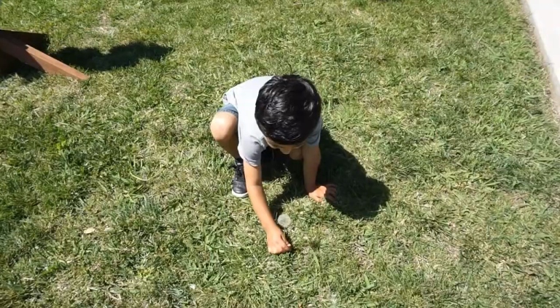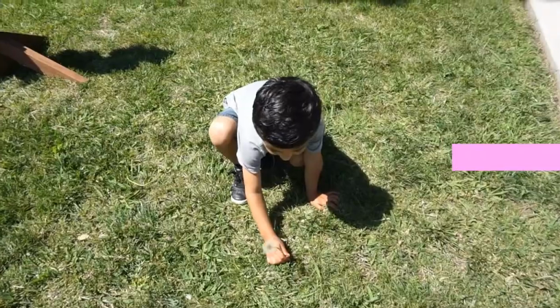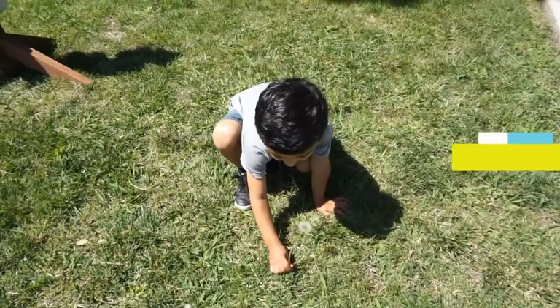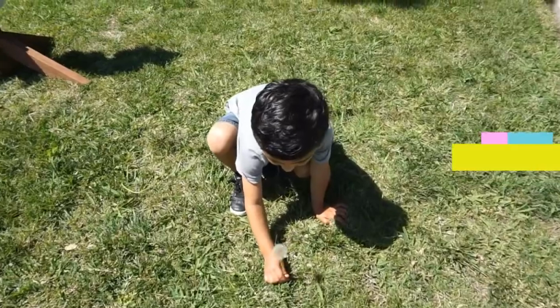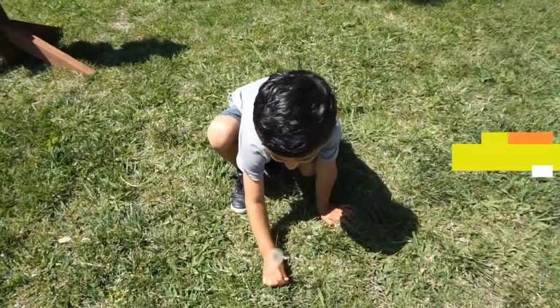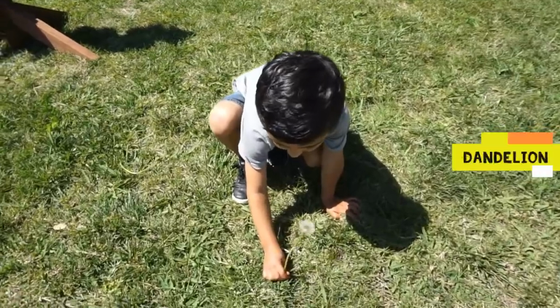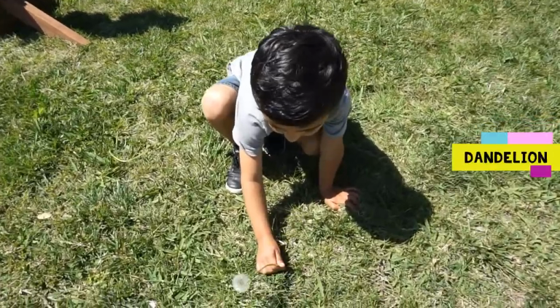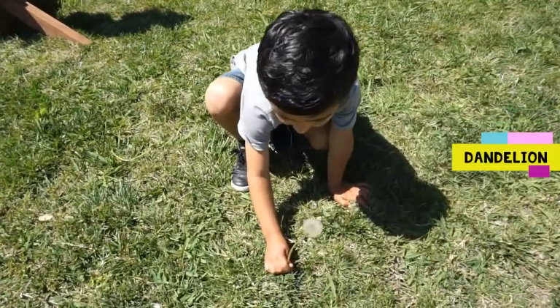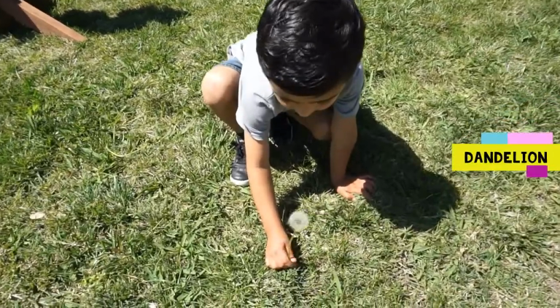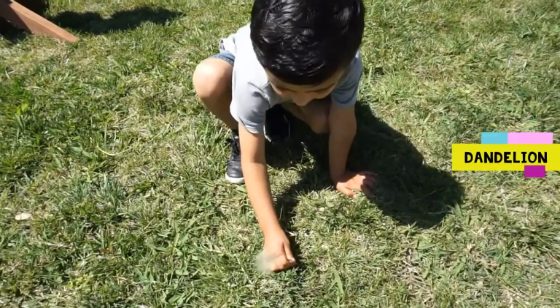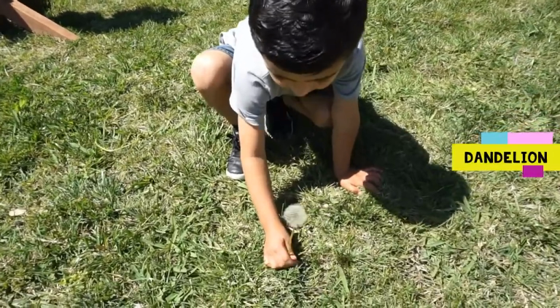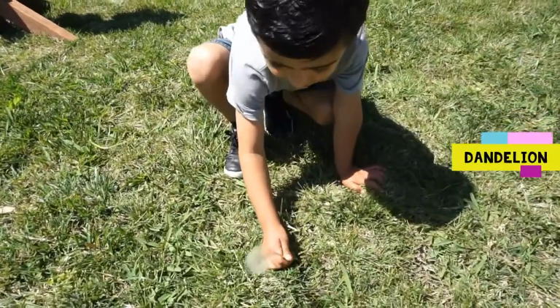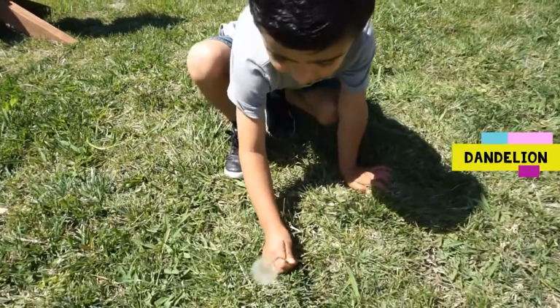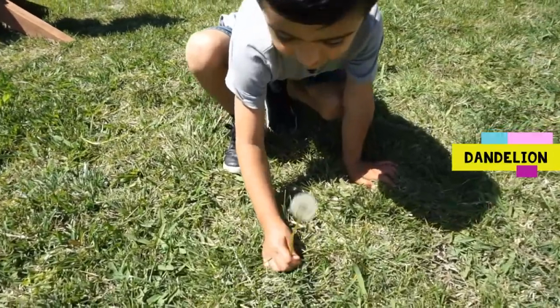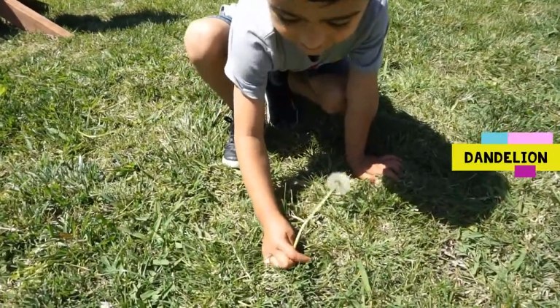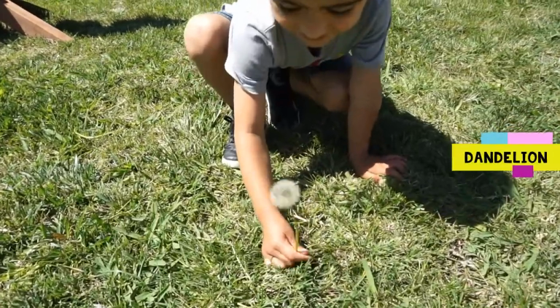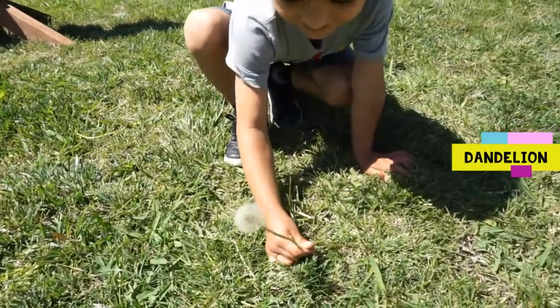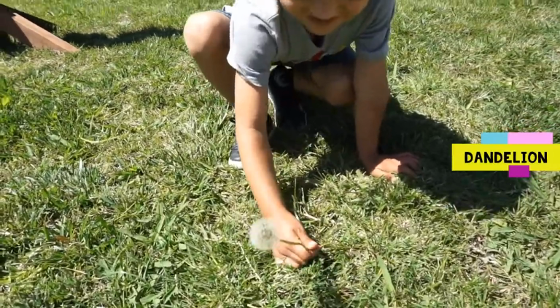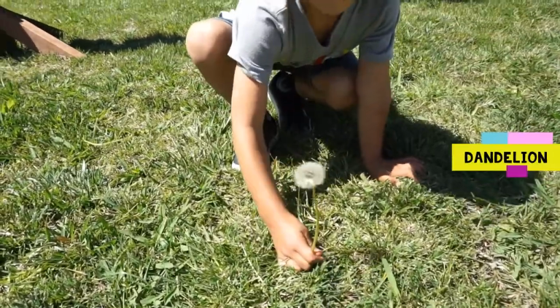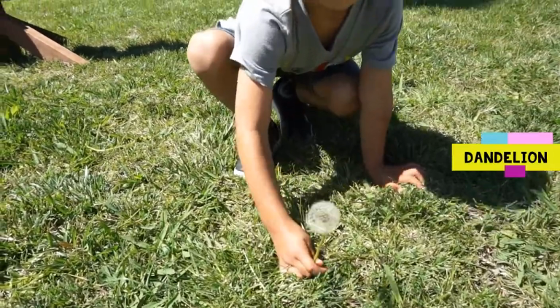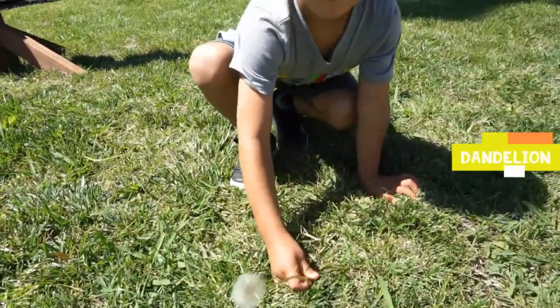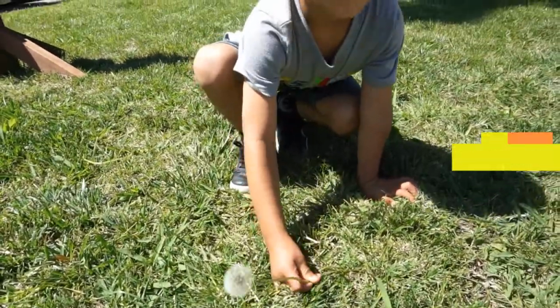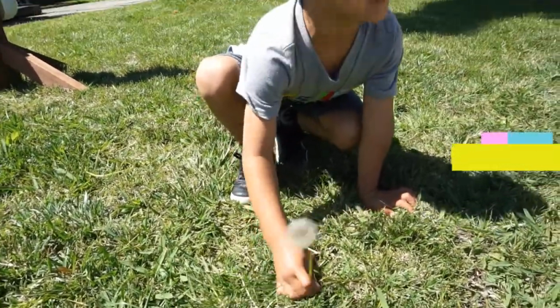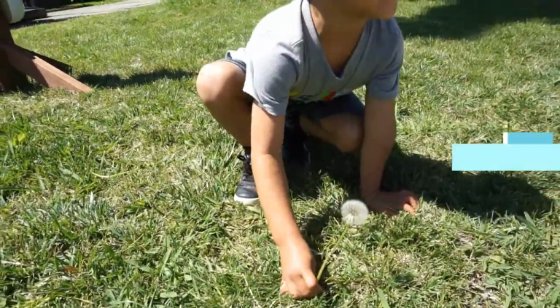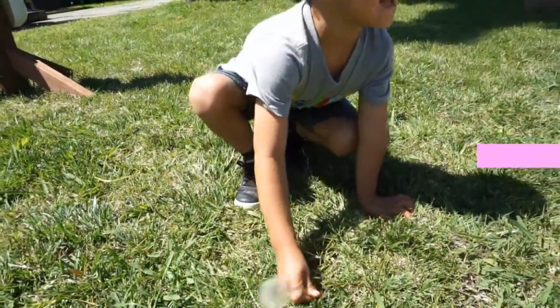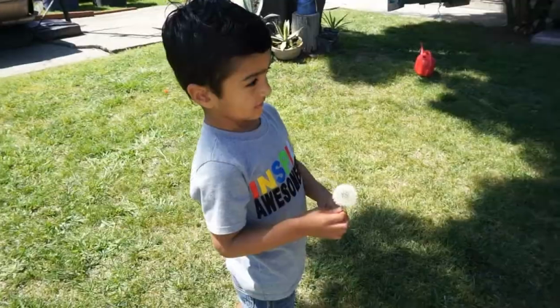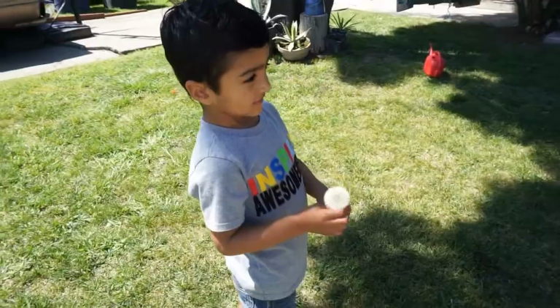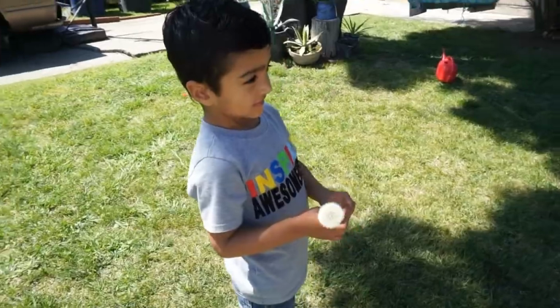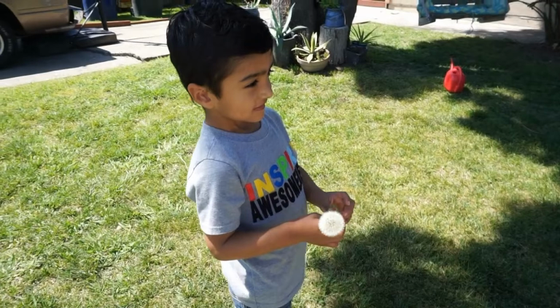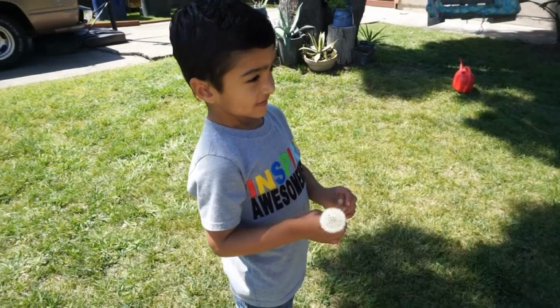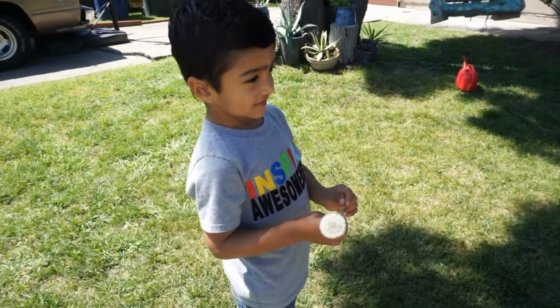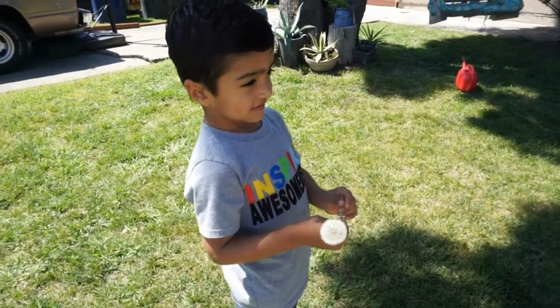What is that? A dandelion. All right, blow on it.